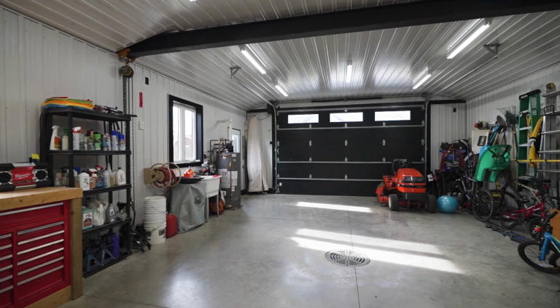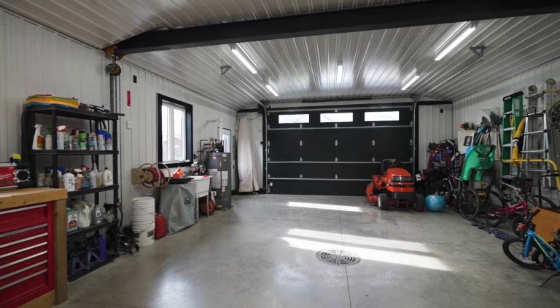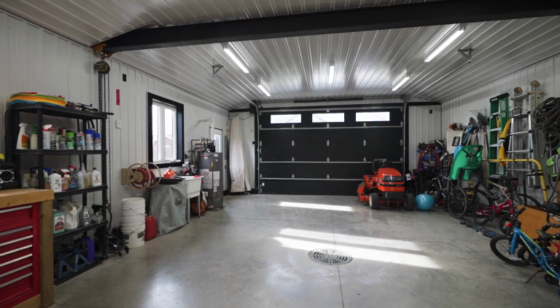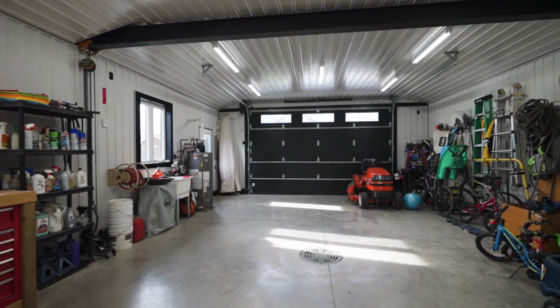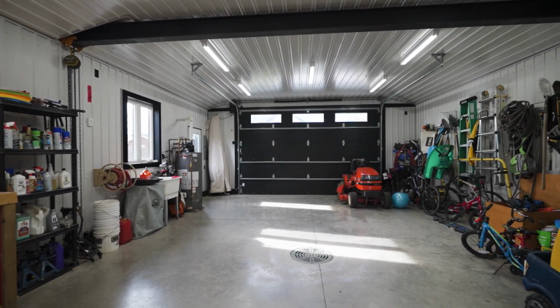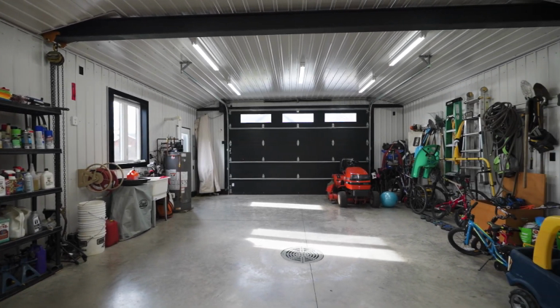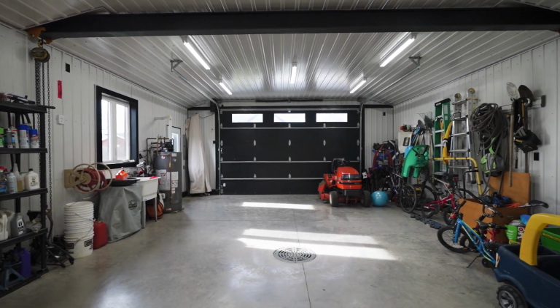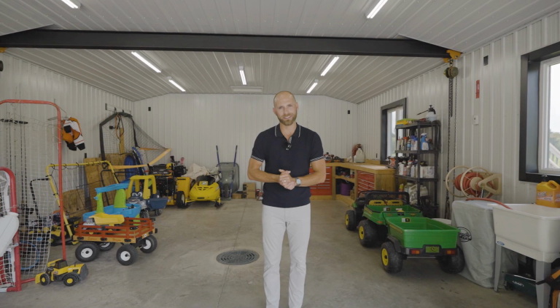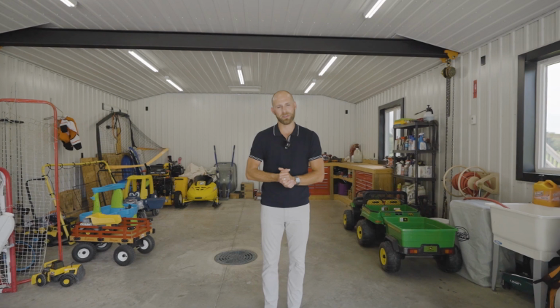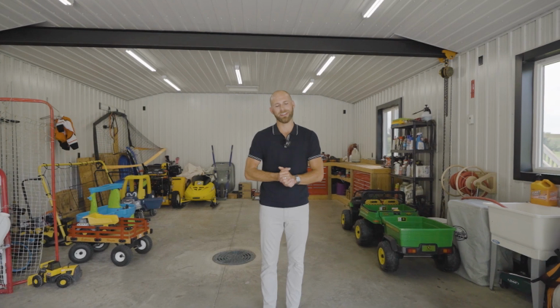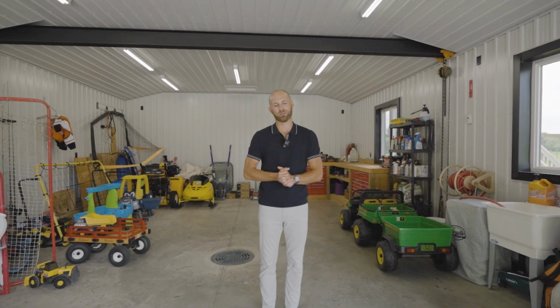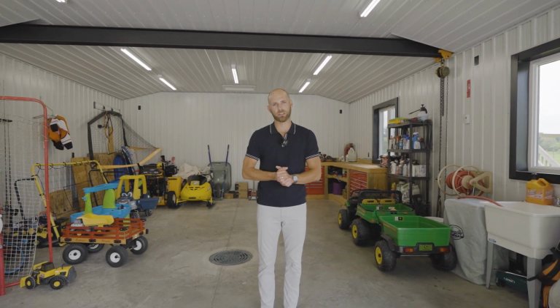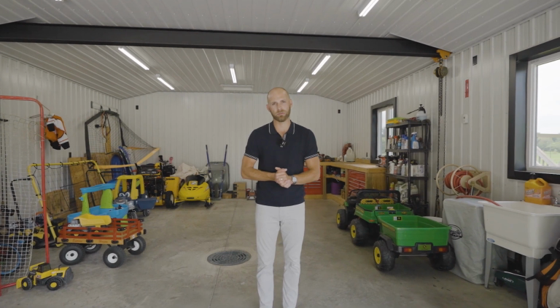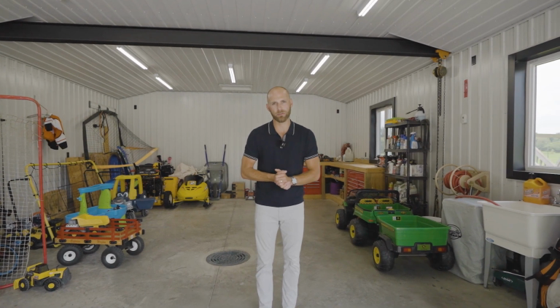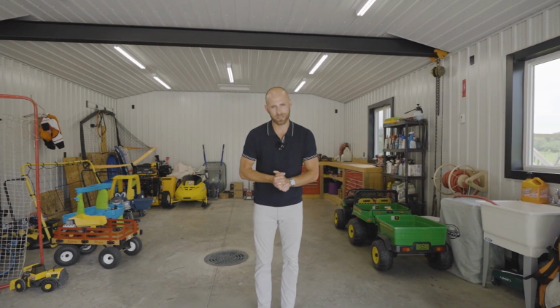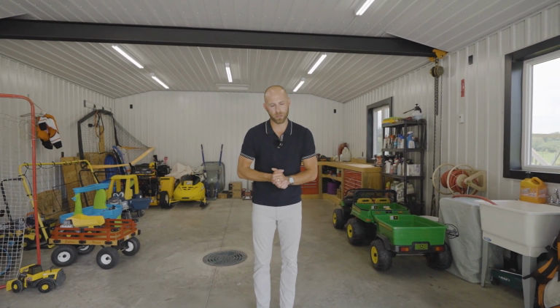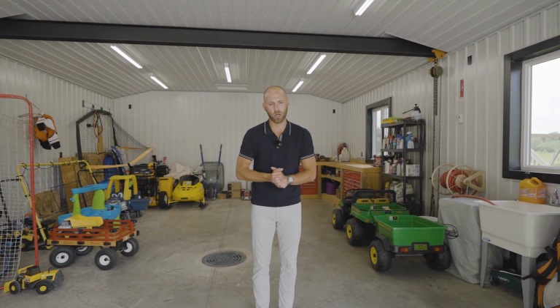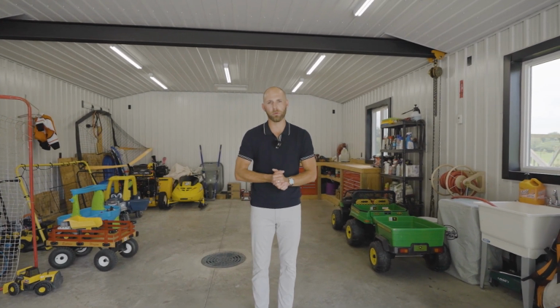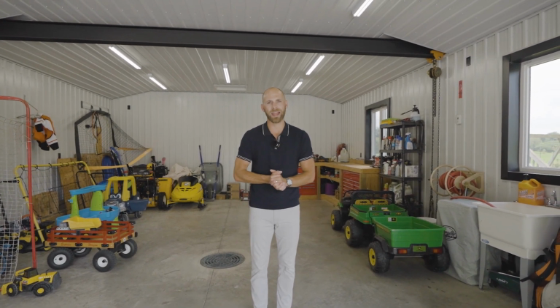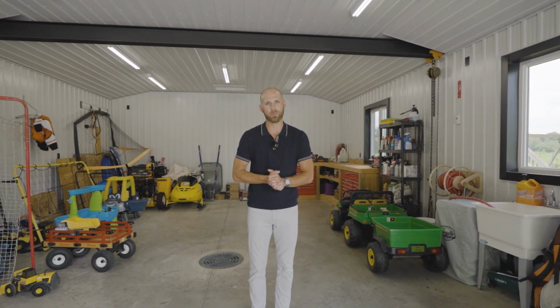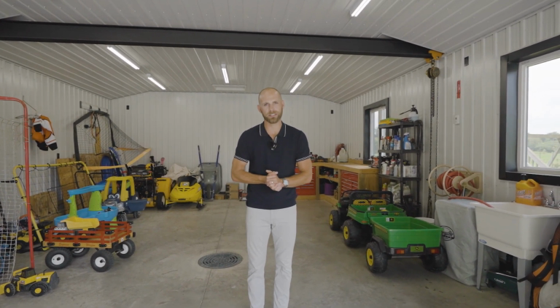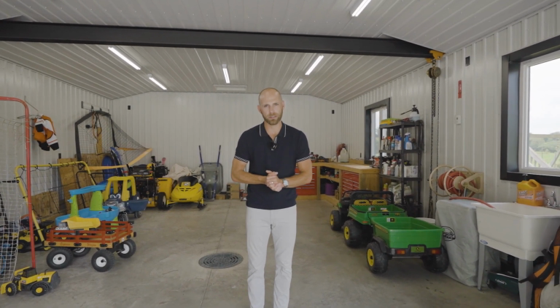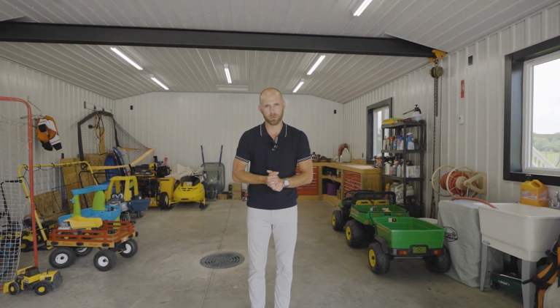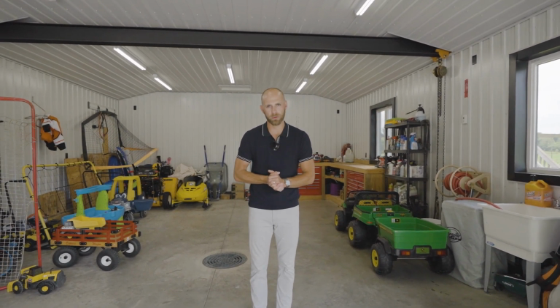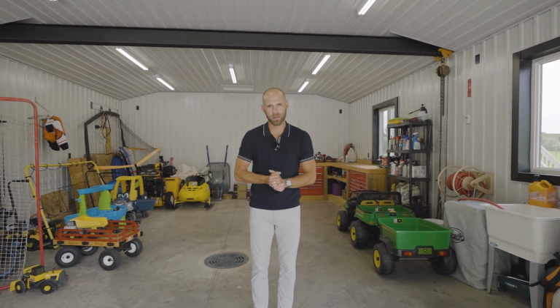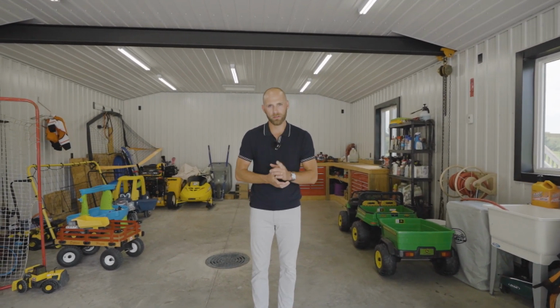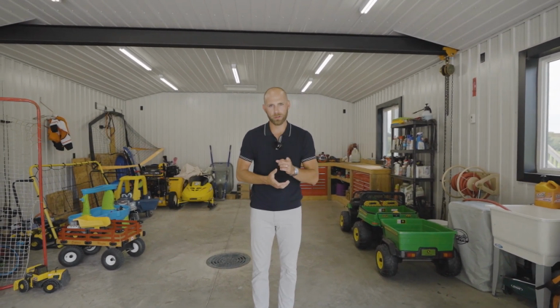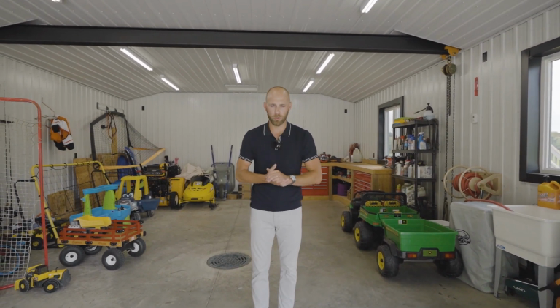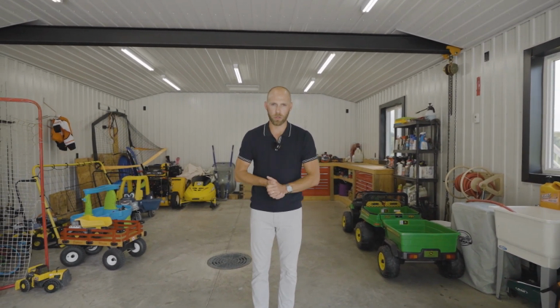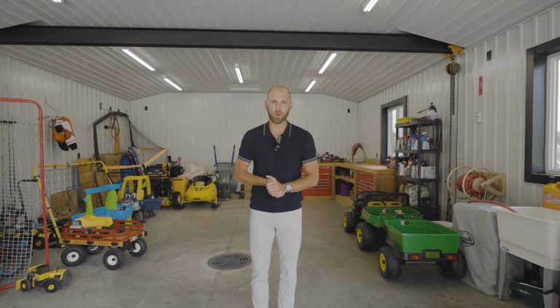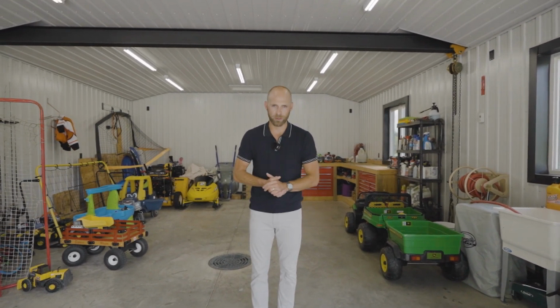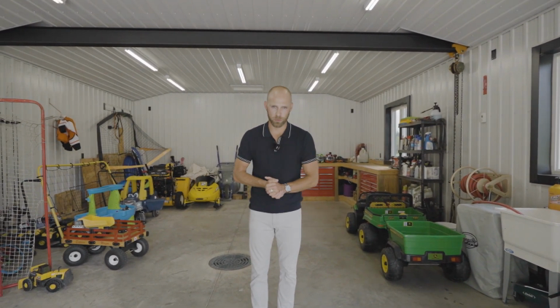Now, if this home and property is something that interests you, give our team a call and we'd be happy to take you through for your own private tour.